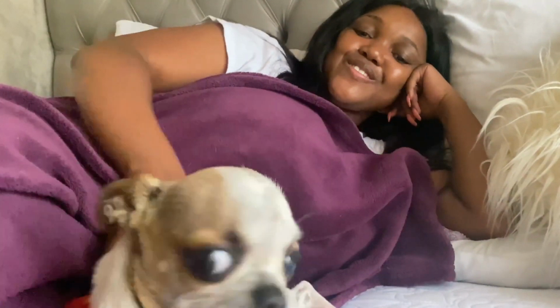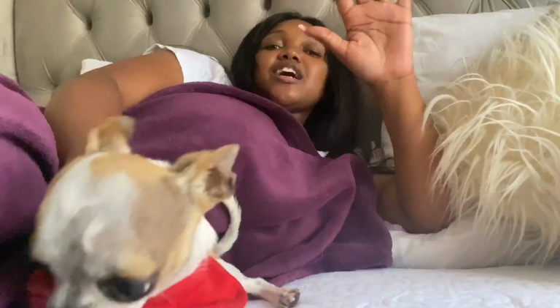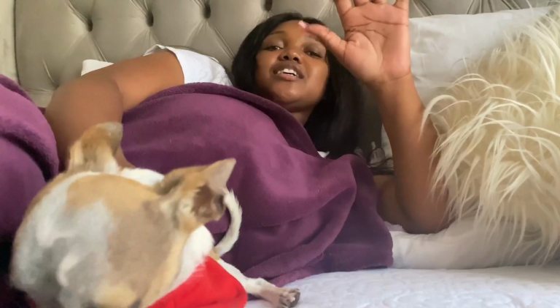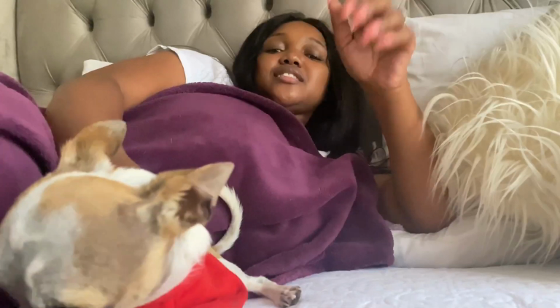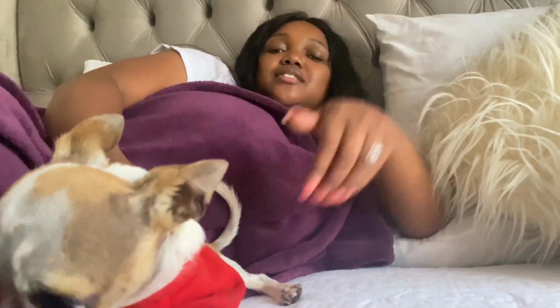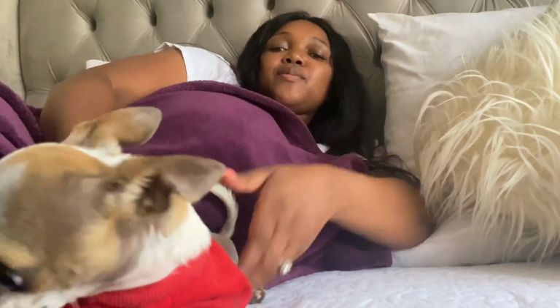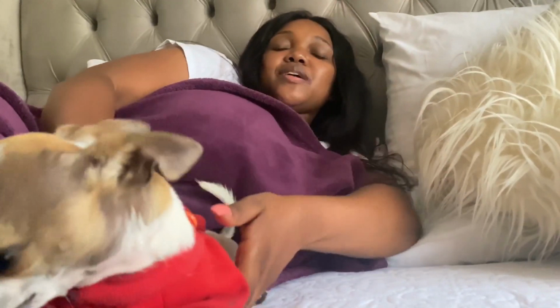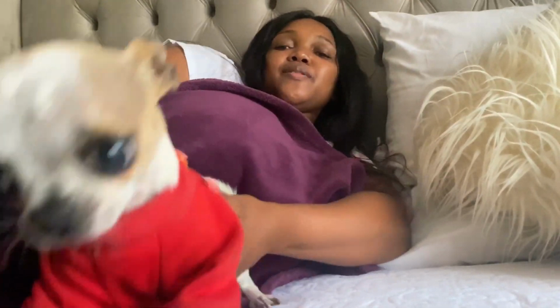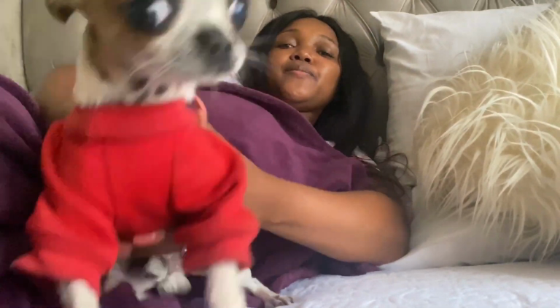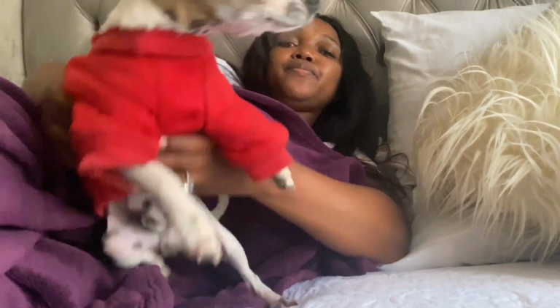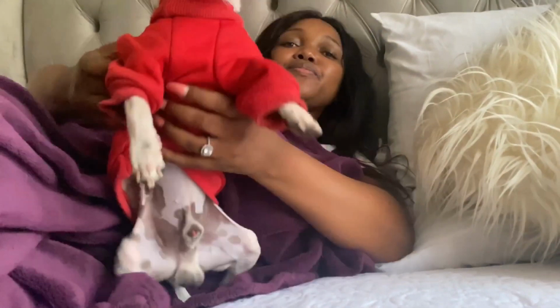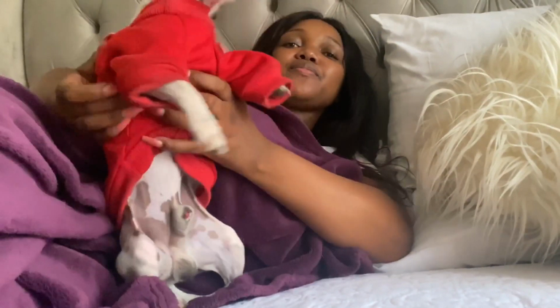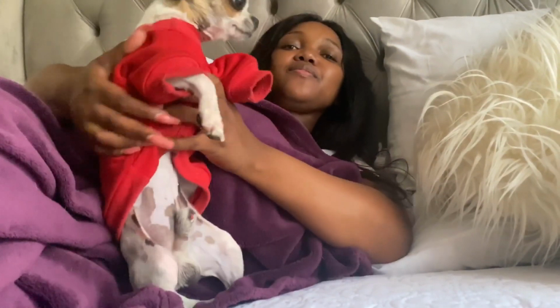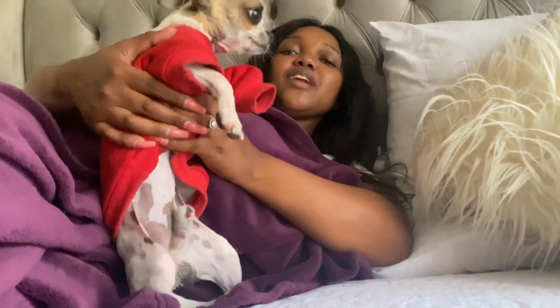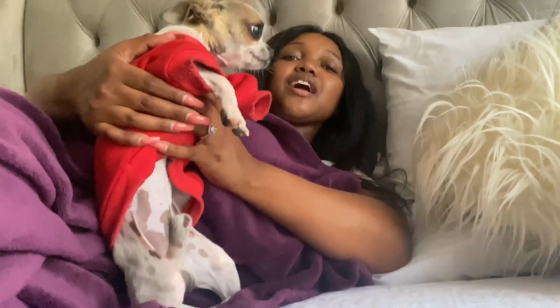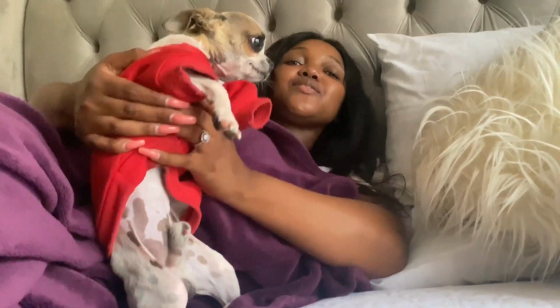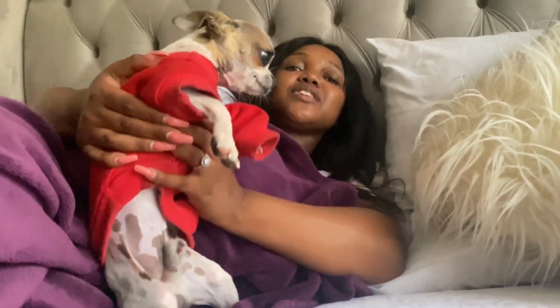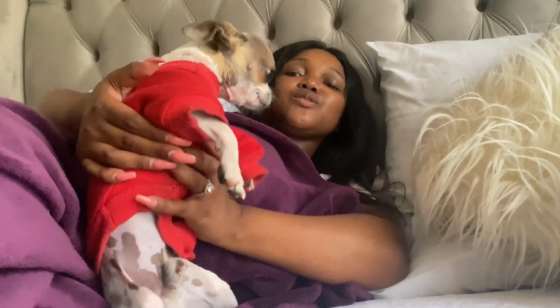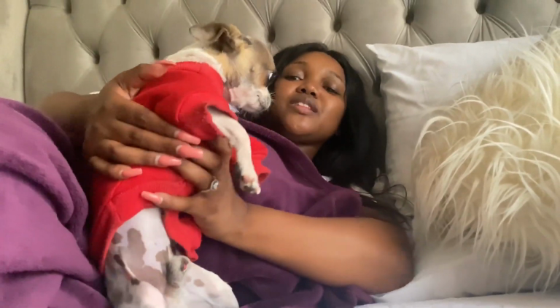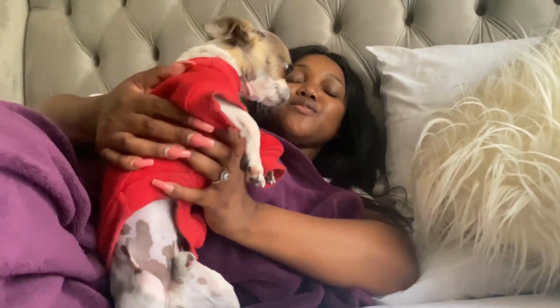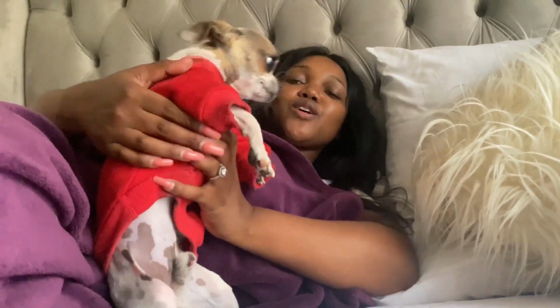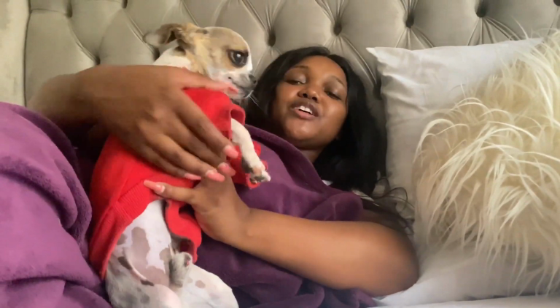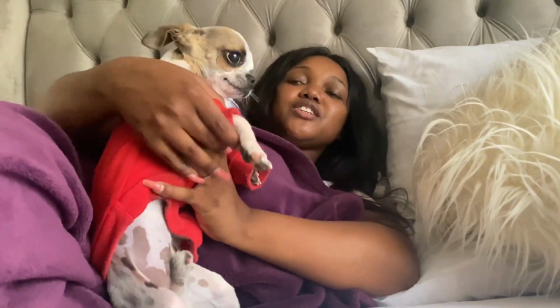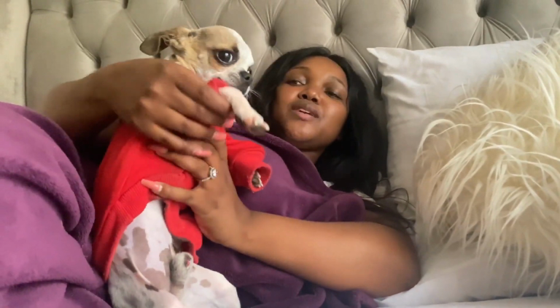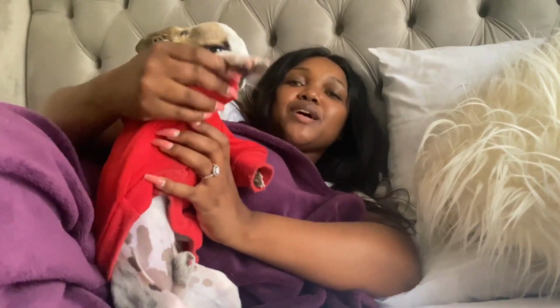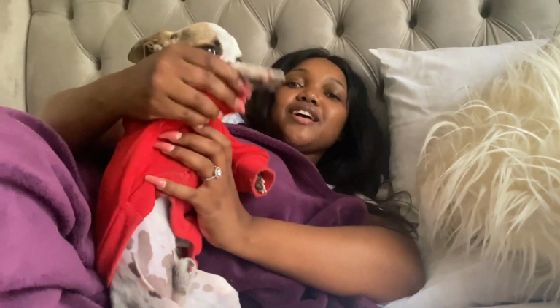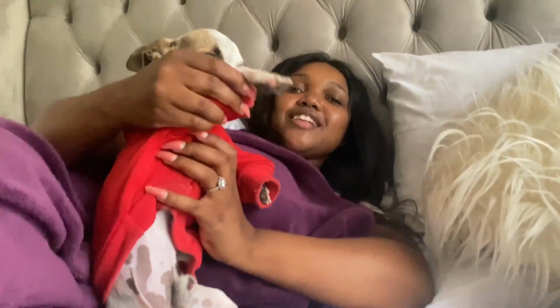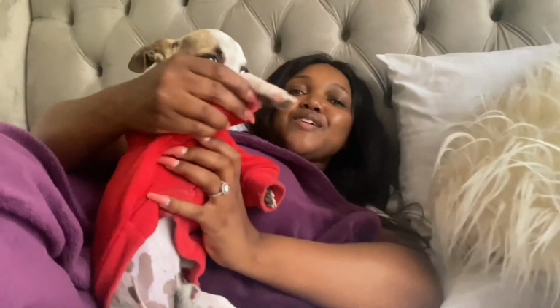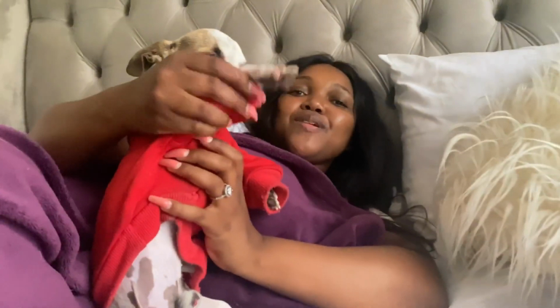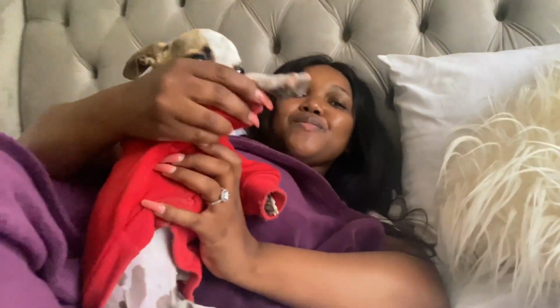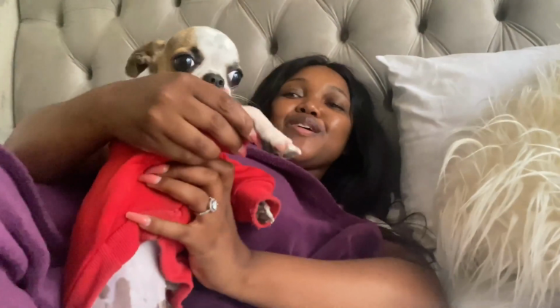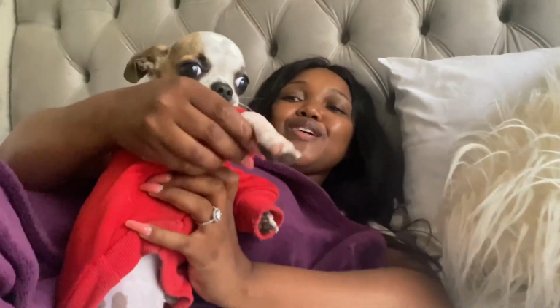Guys, I've decided to end the vlog right here. Say bye. Bye-bye!